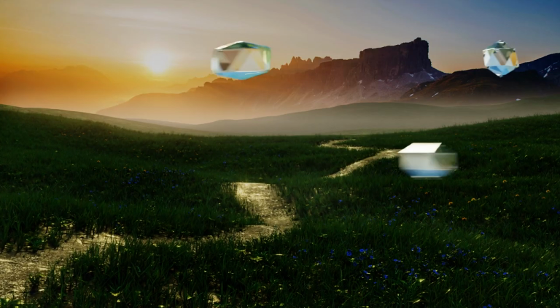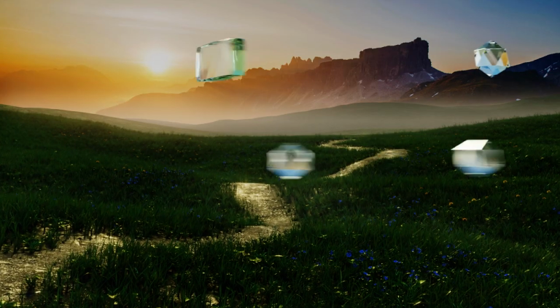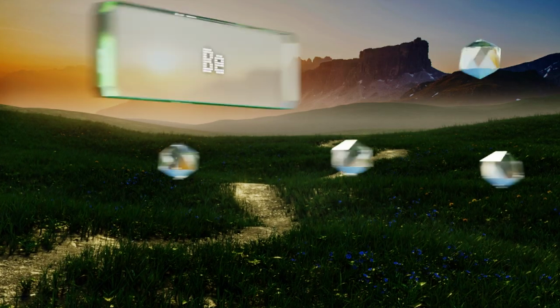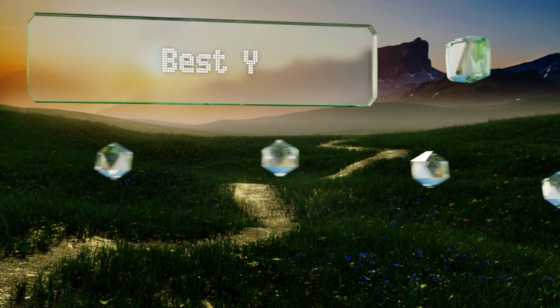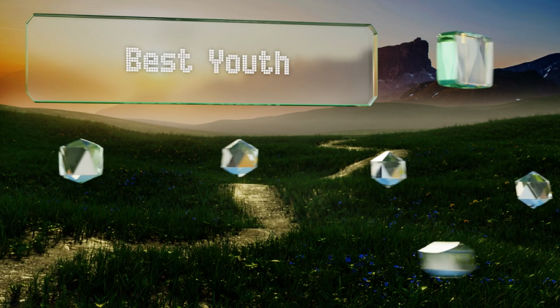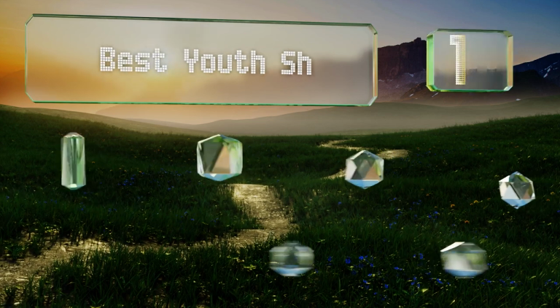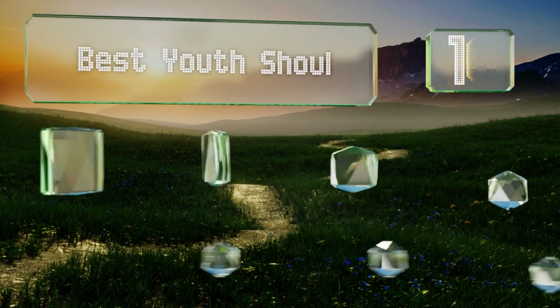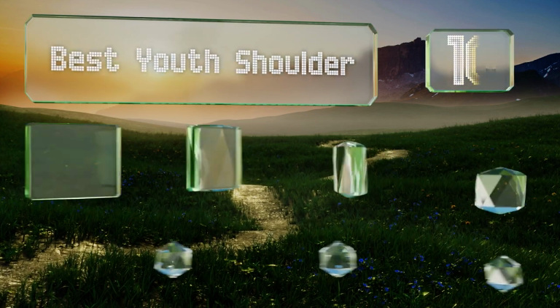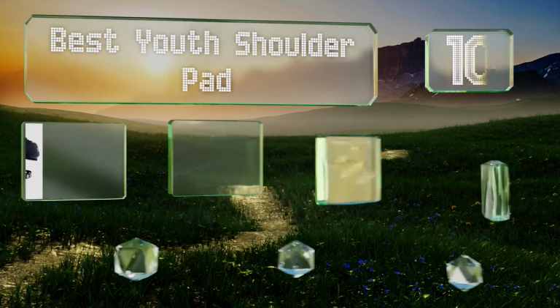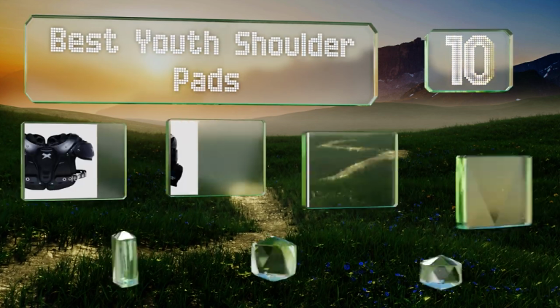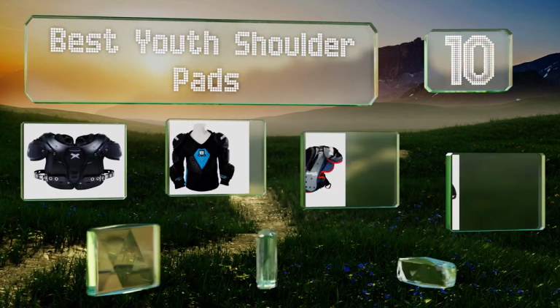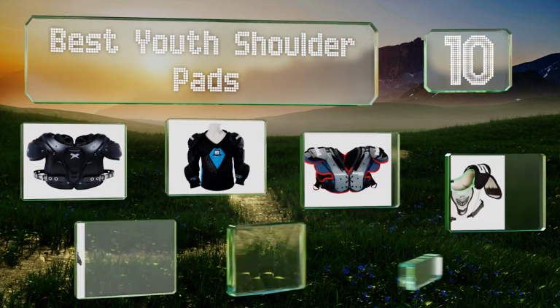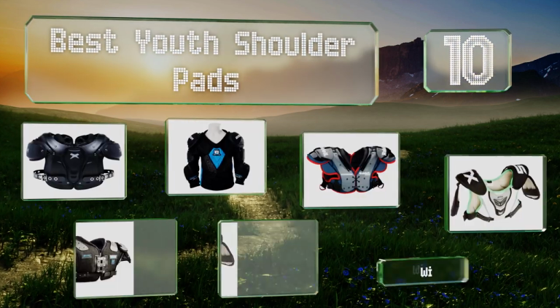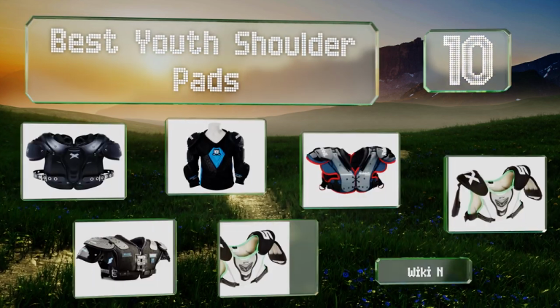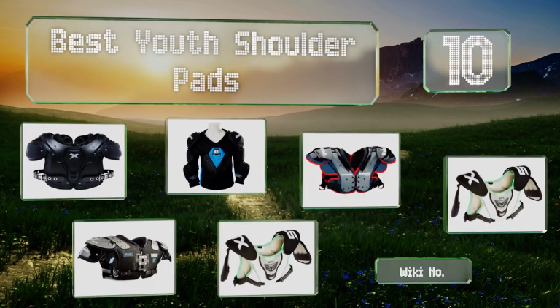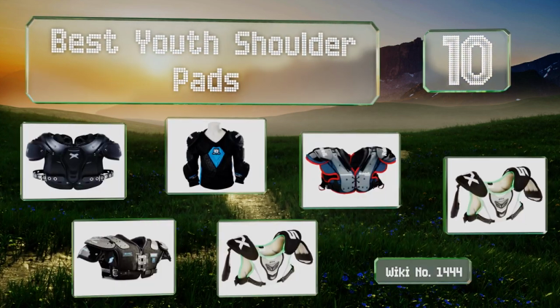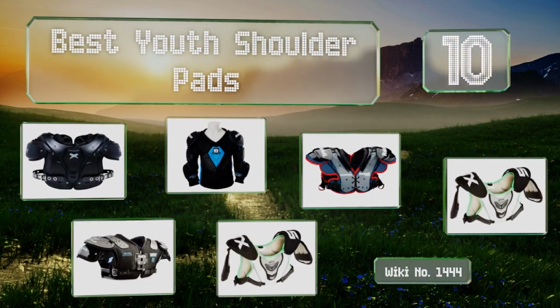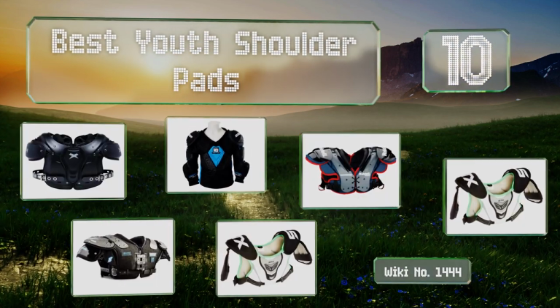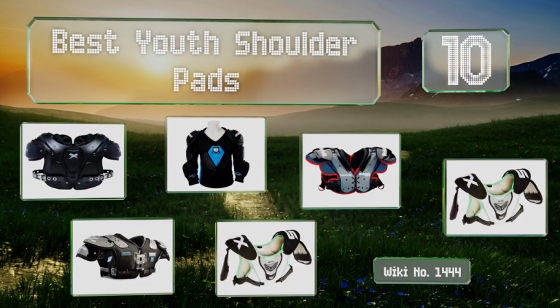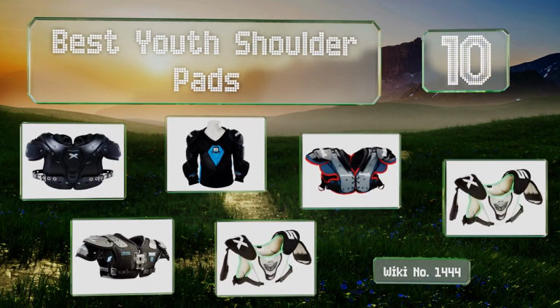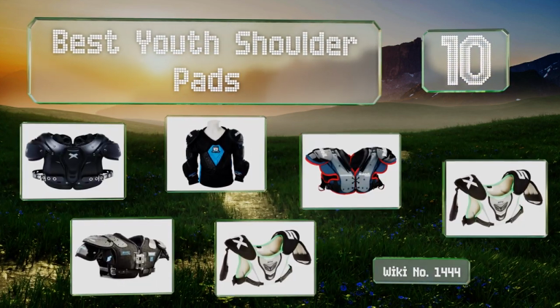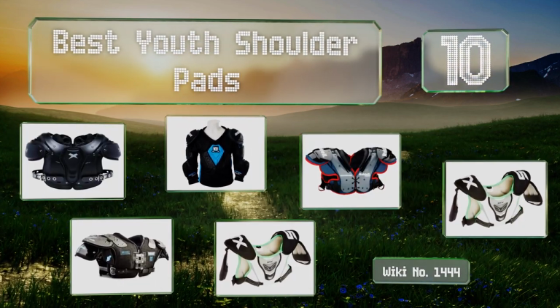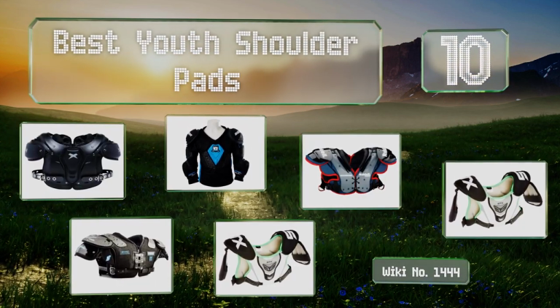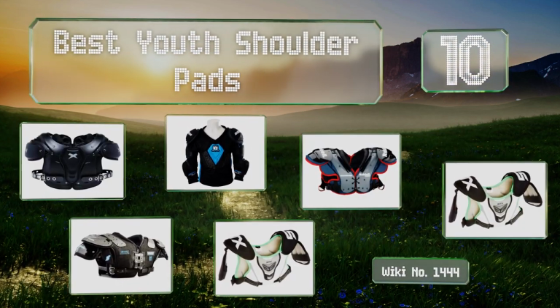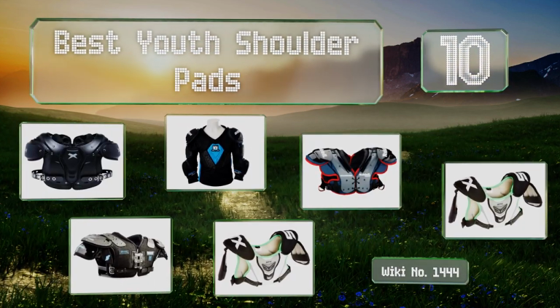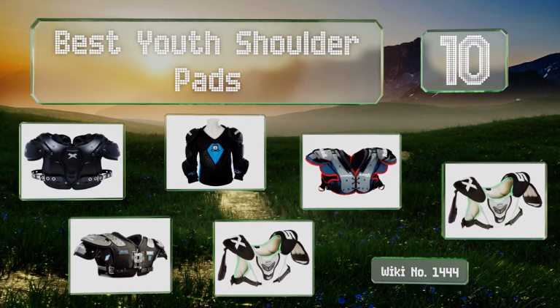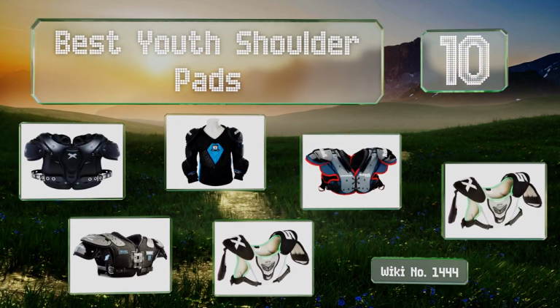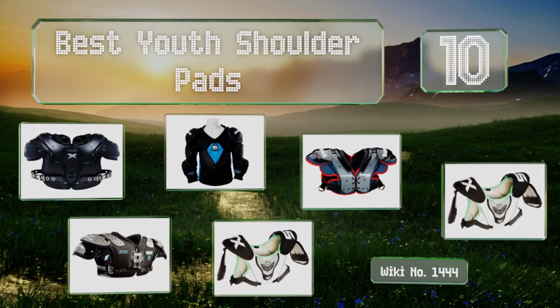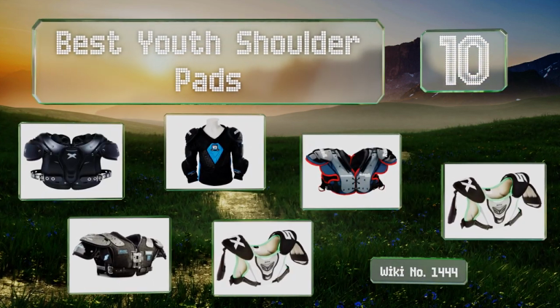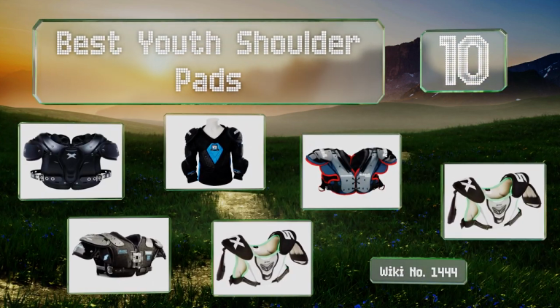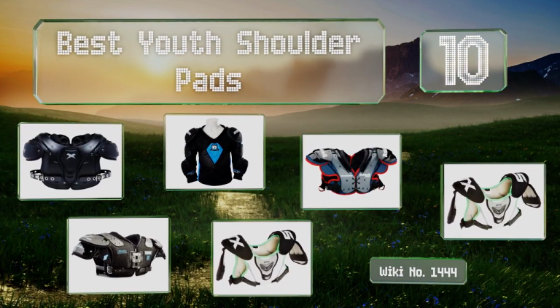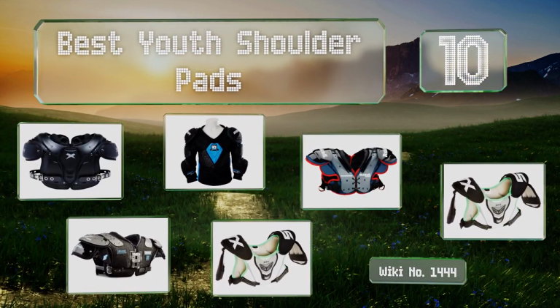EasyVid presents the 10 best youth shoulder pads. Let's get started with the list.